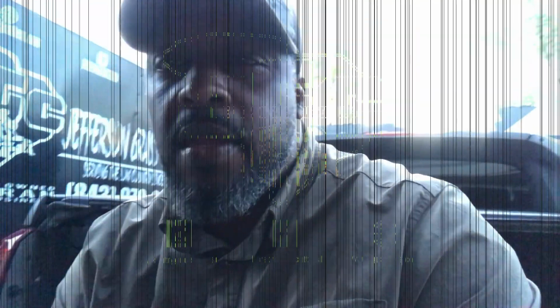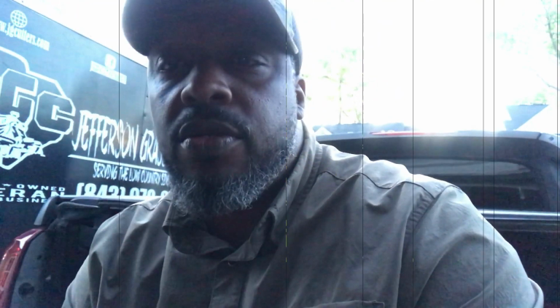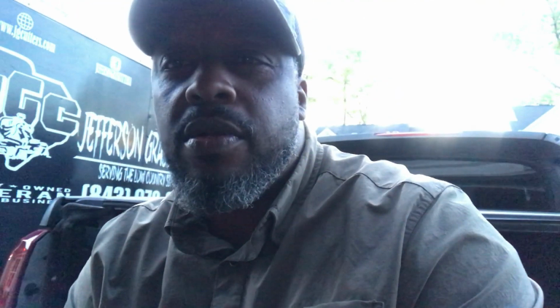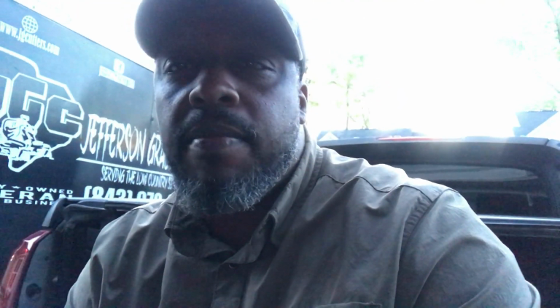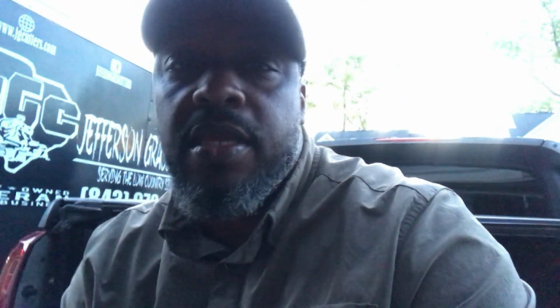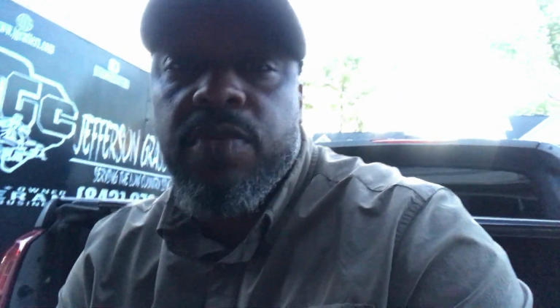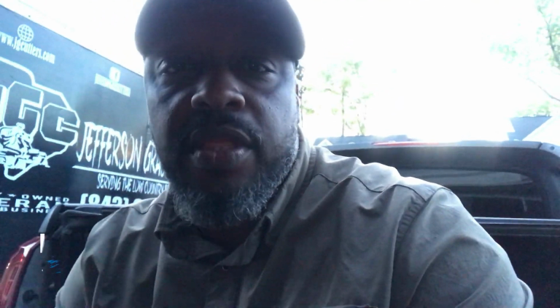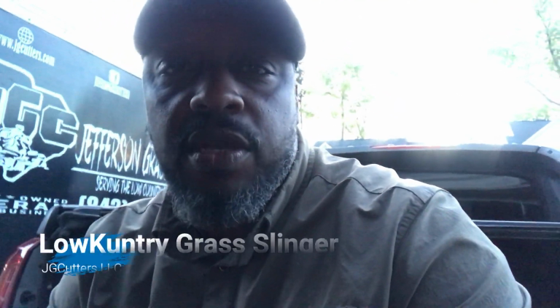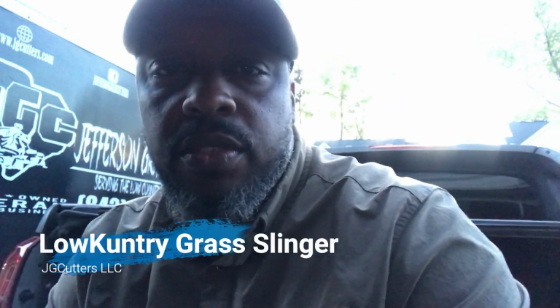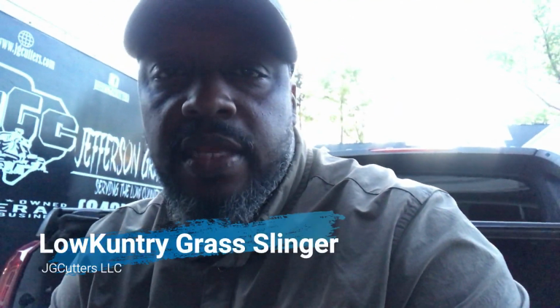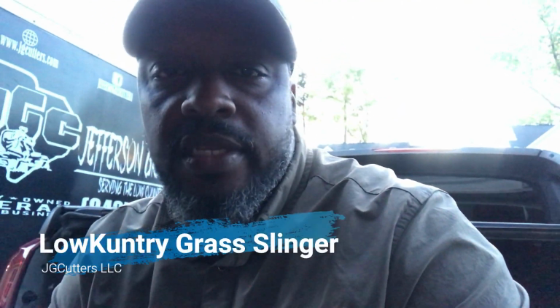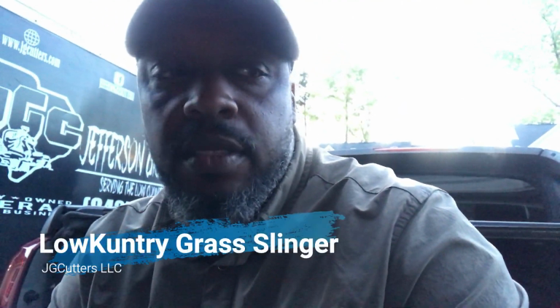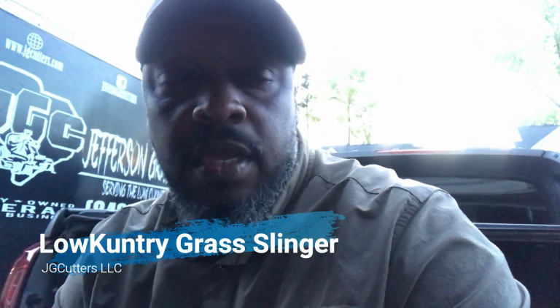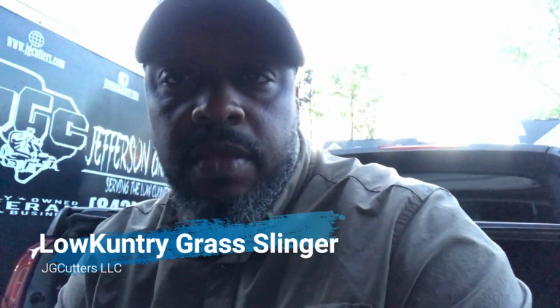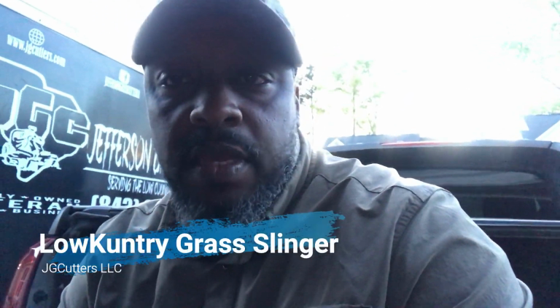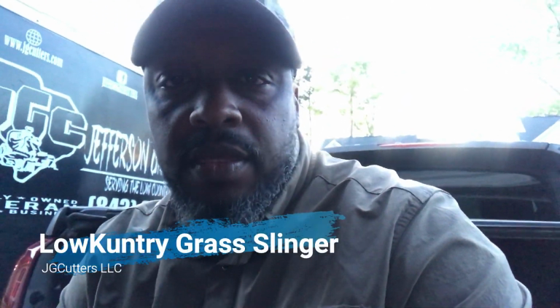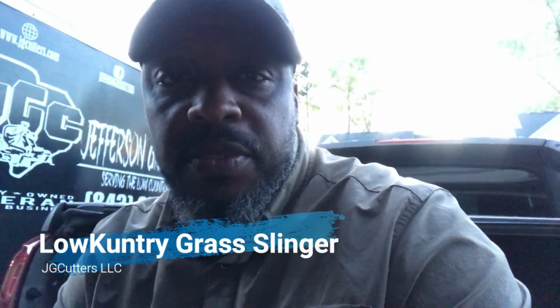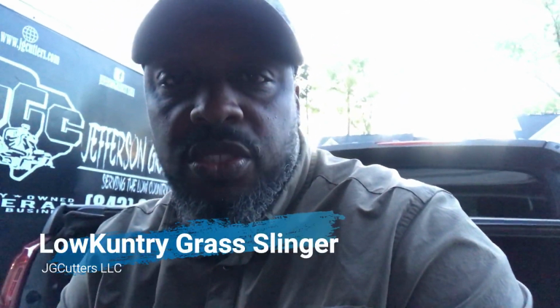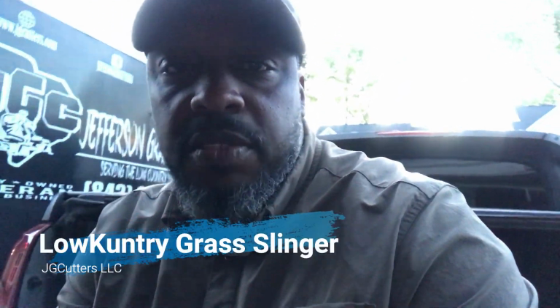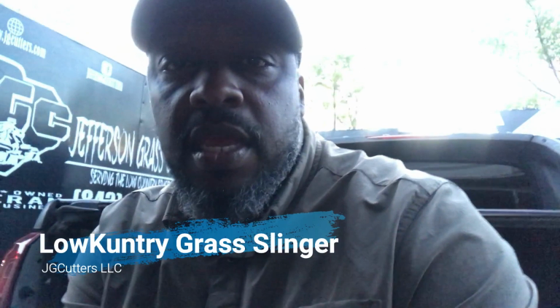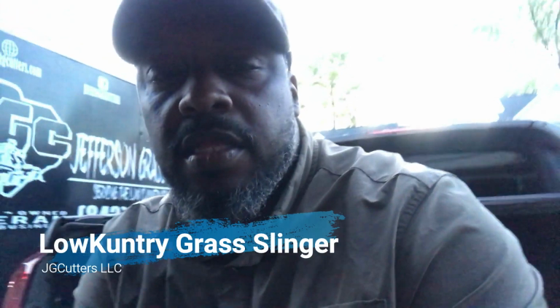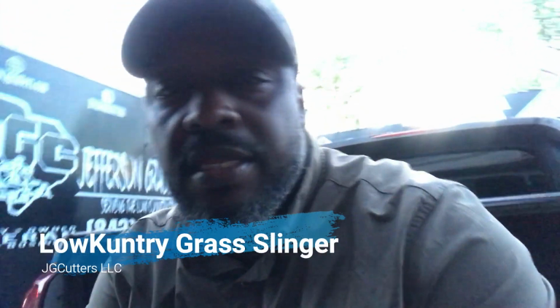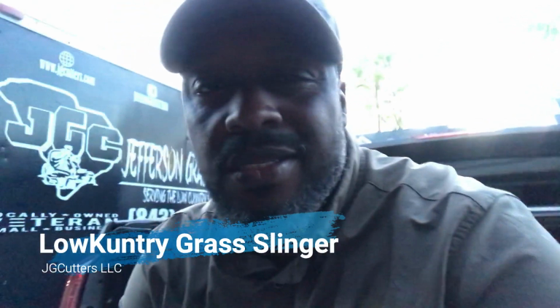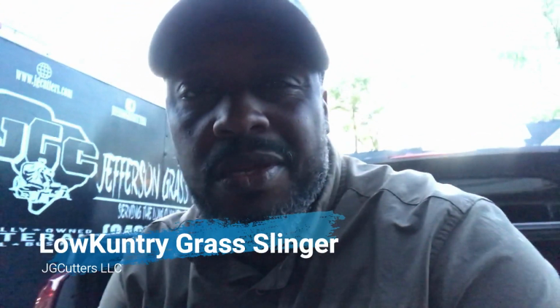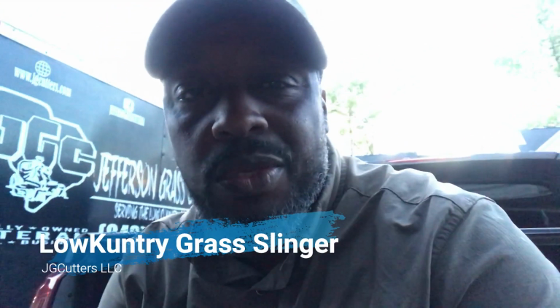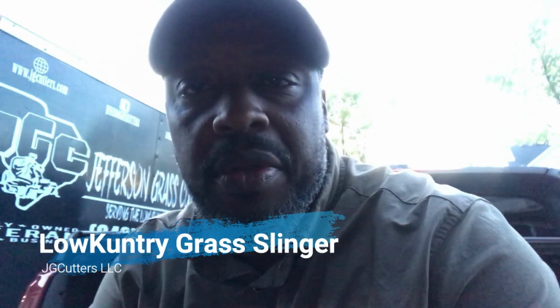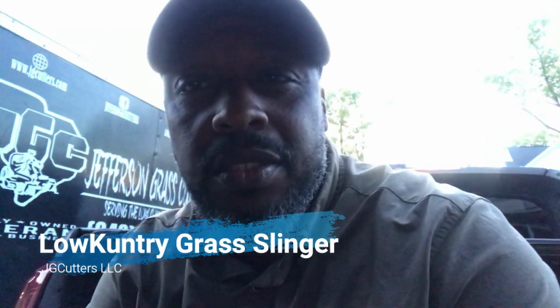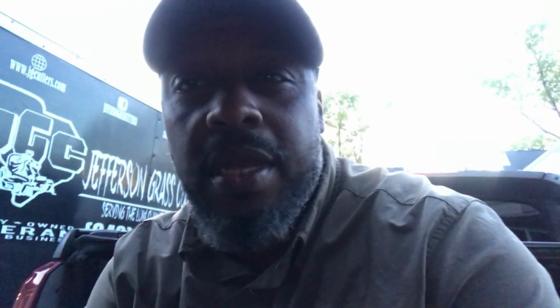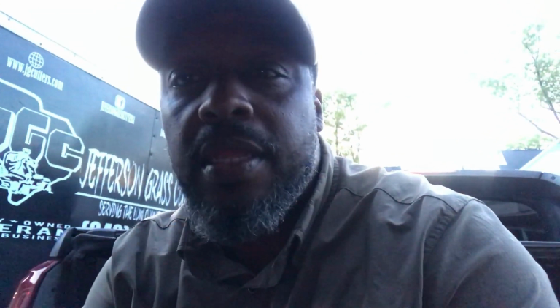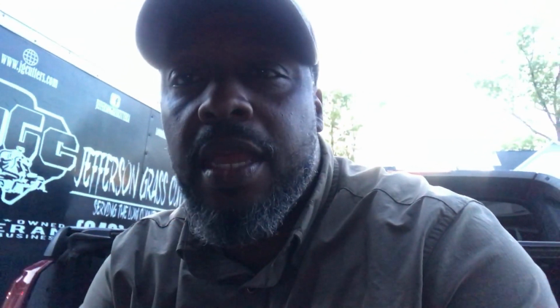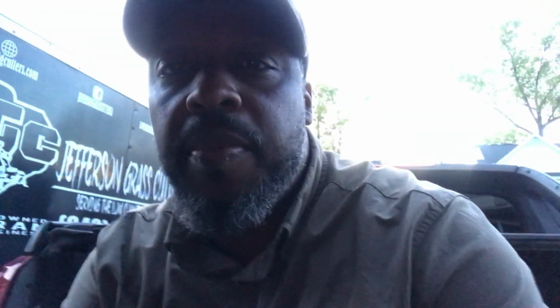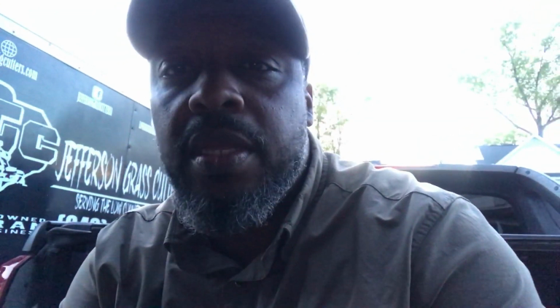What's going on everybody? It's your boy Lil' Country Grasslinger. Finished up today. The season's off to a pretty good start, I can't complain.